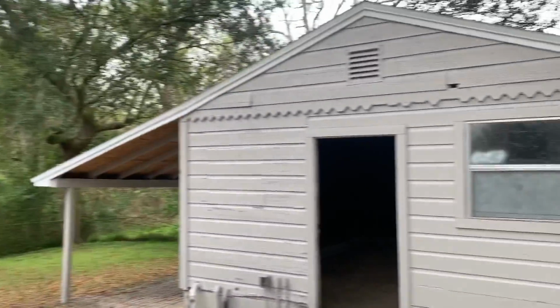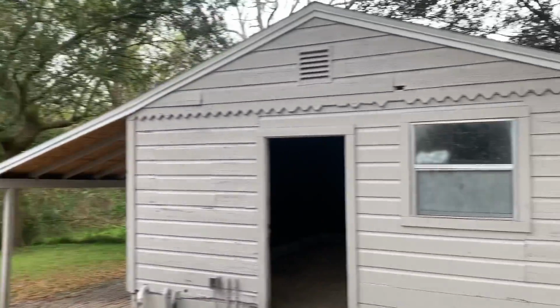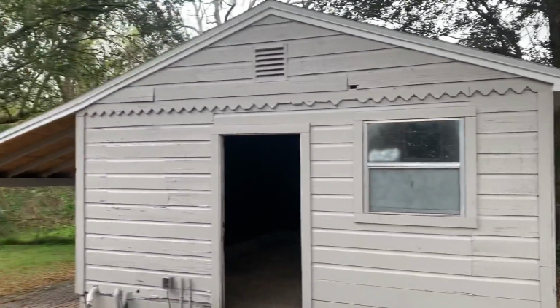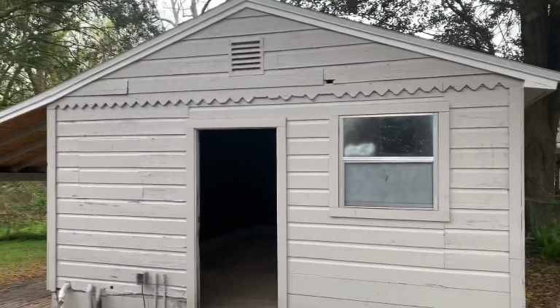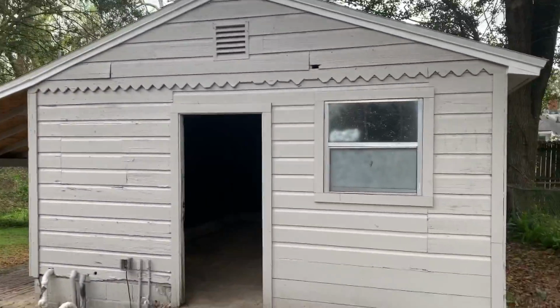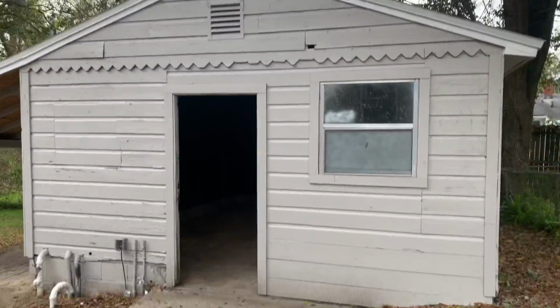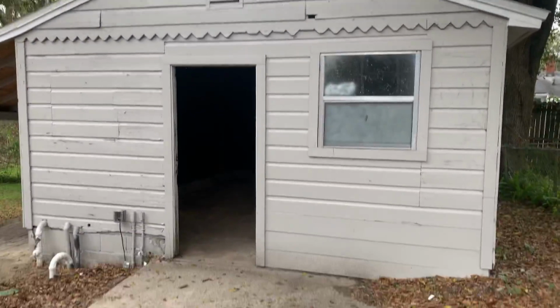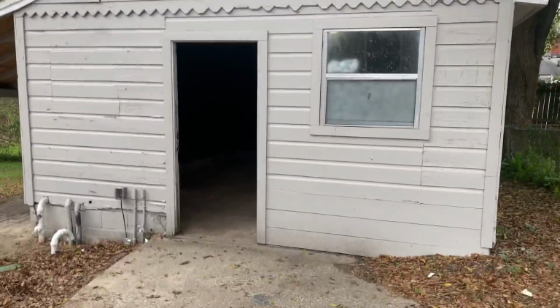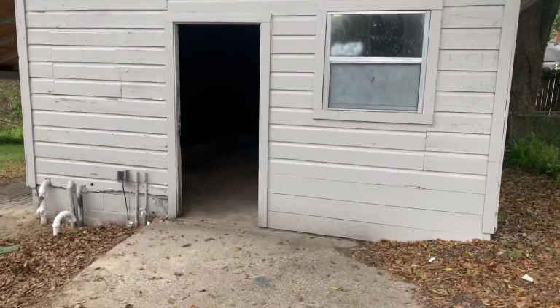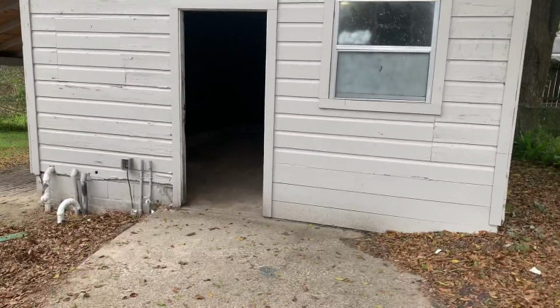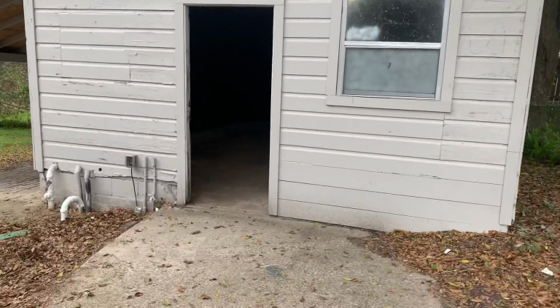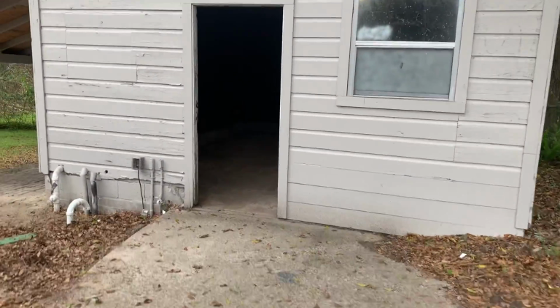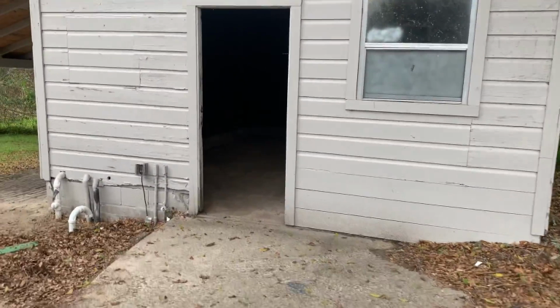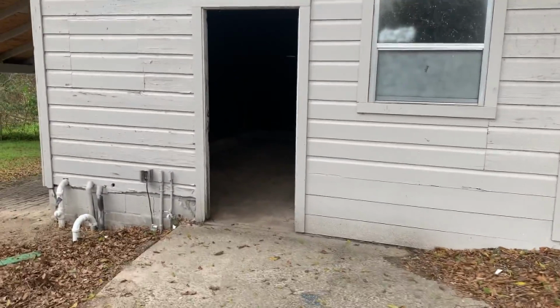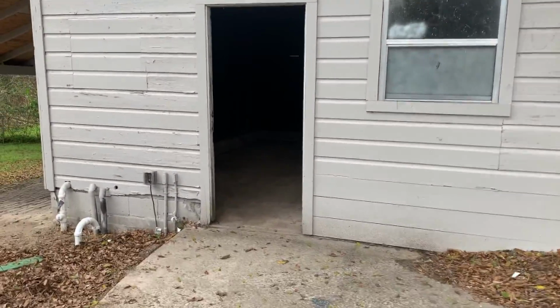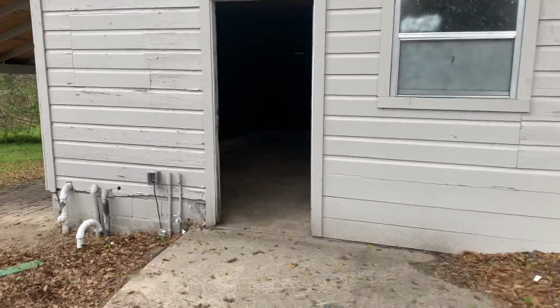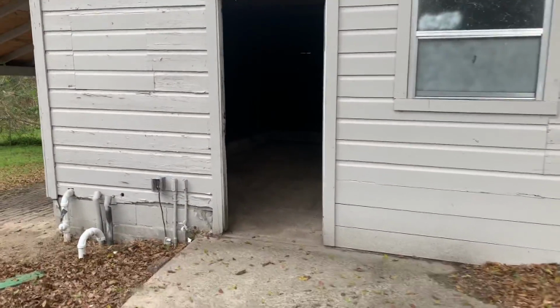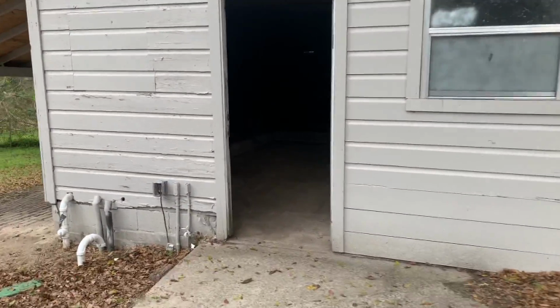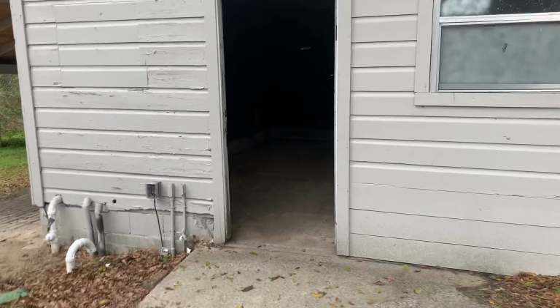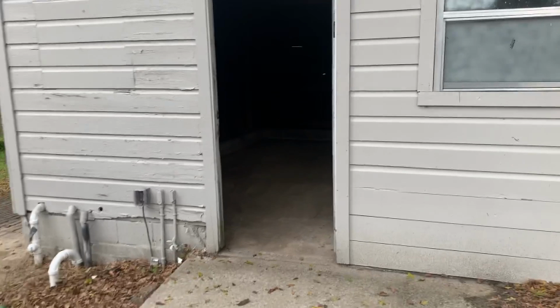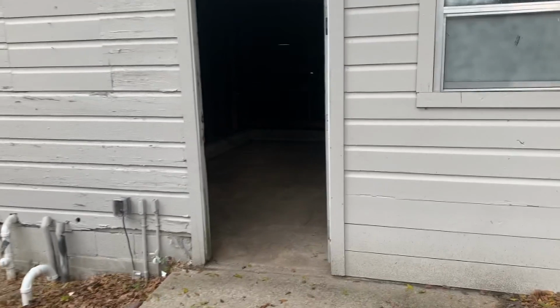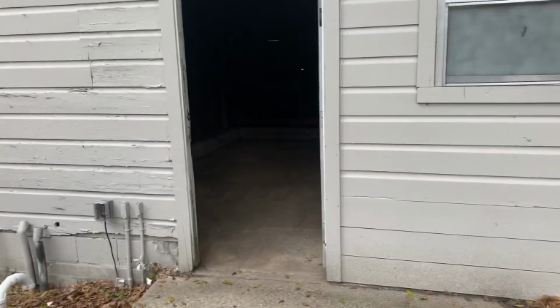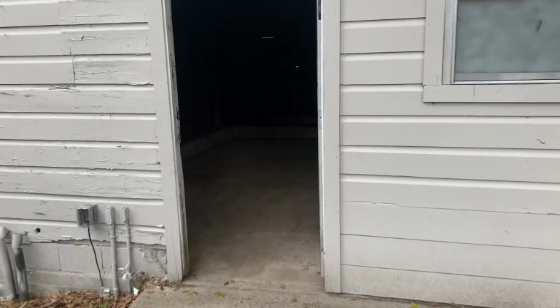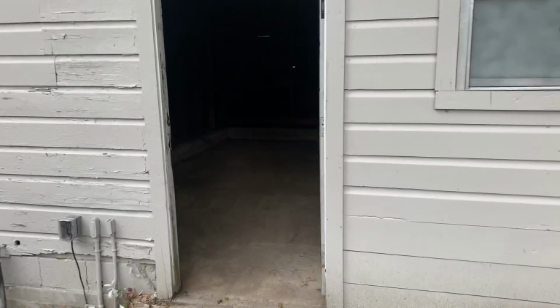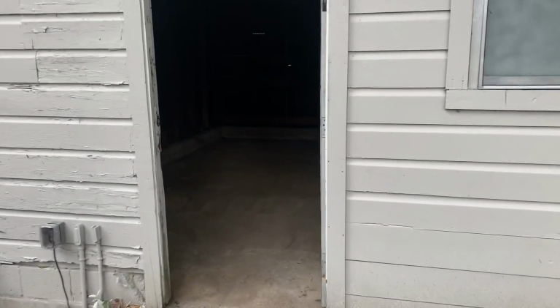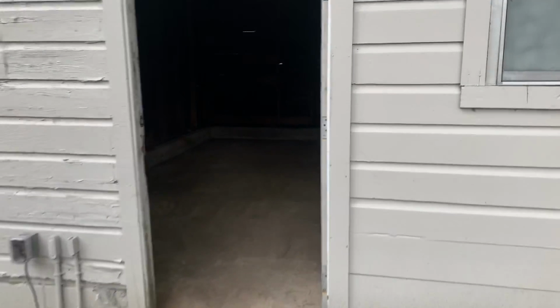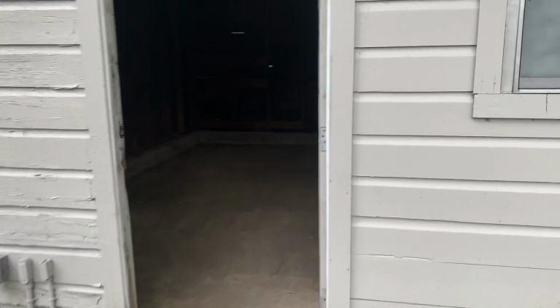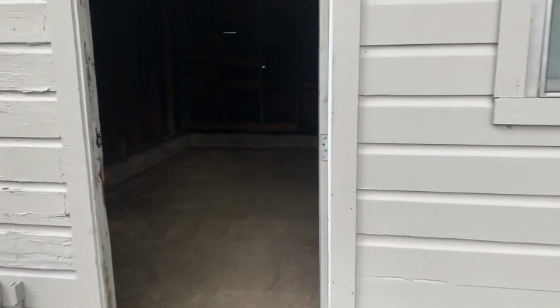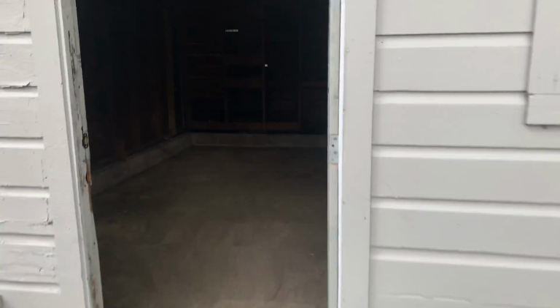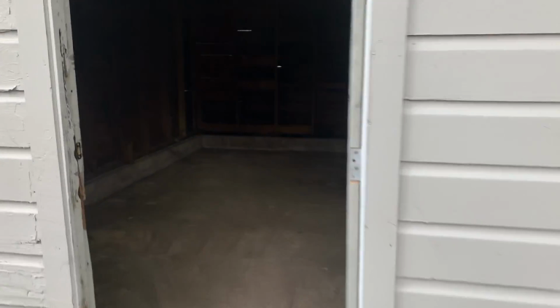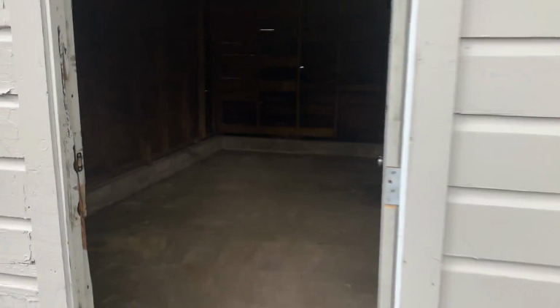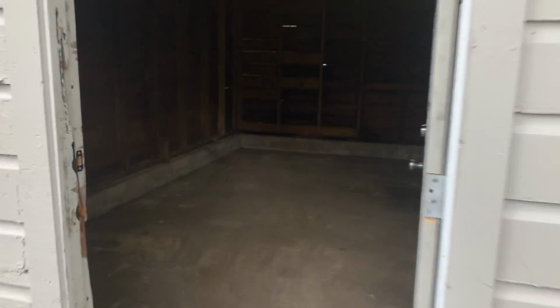There is a large shed at the back of the property. Inside the shed is where we find your washer and dryer connections.